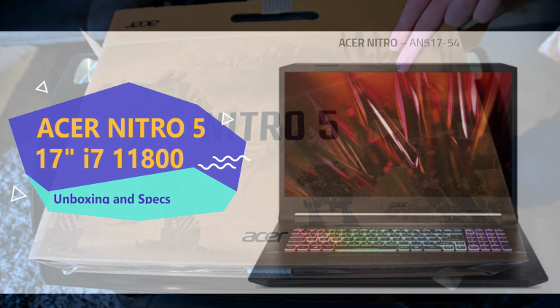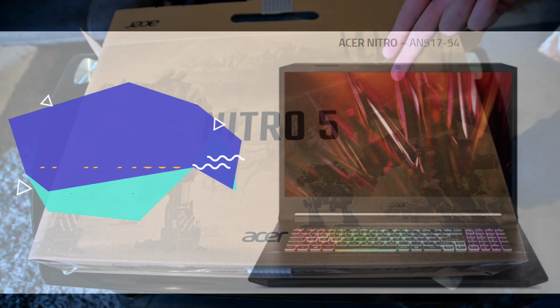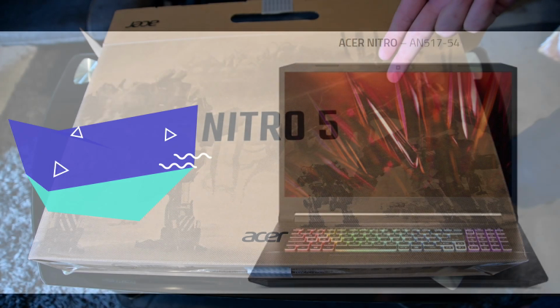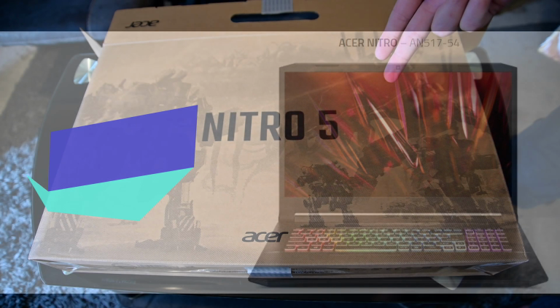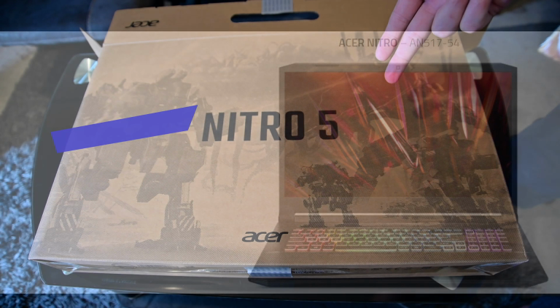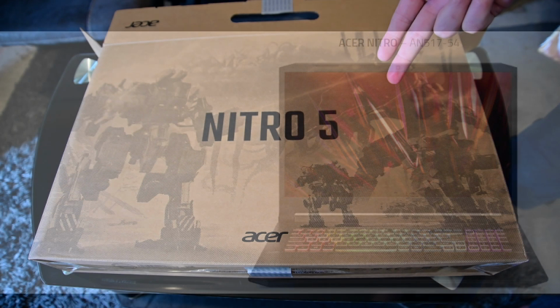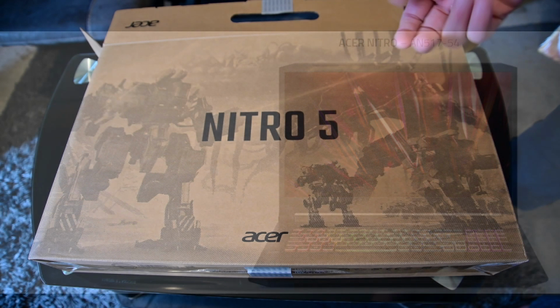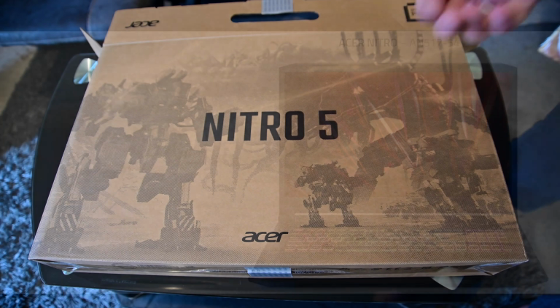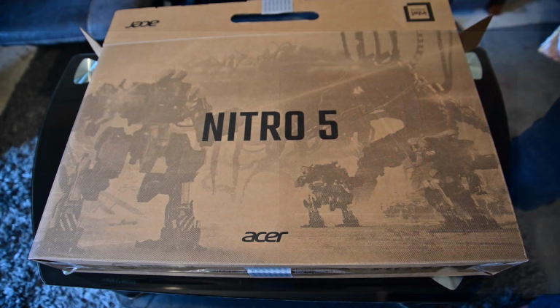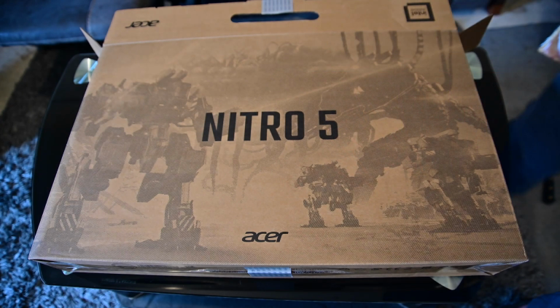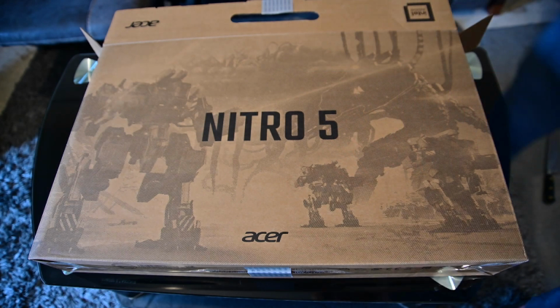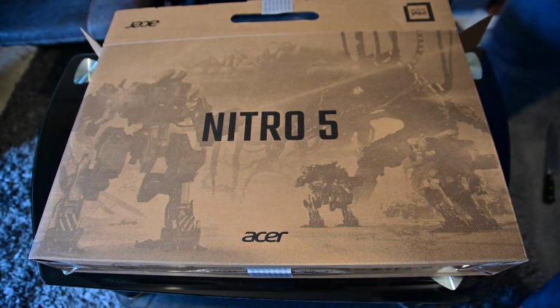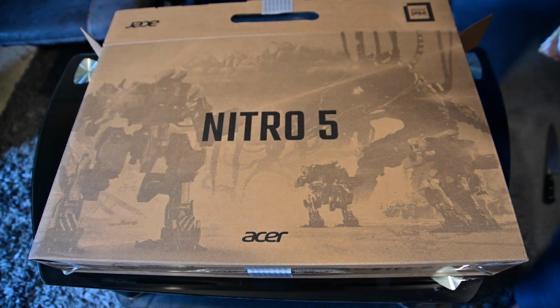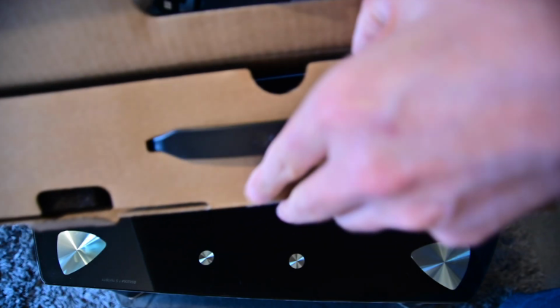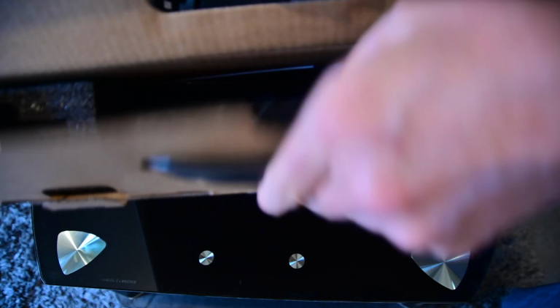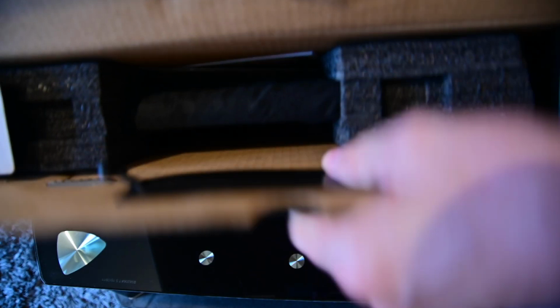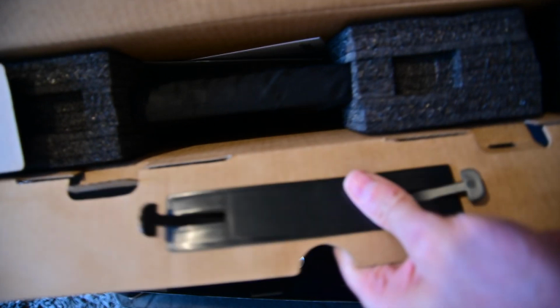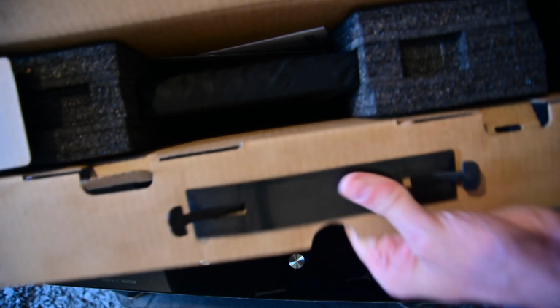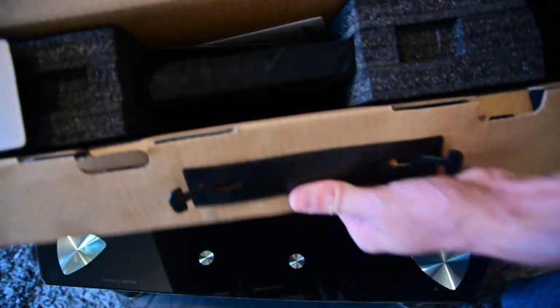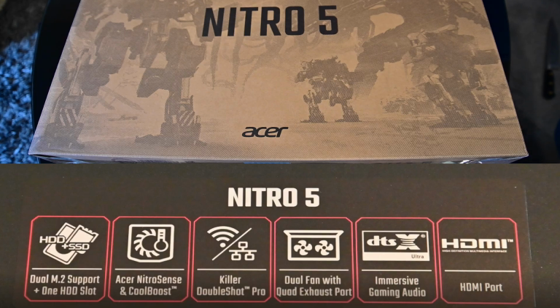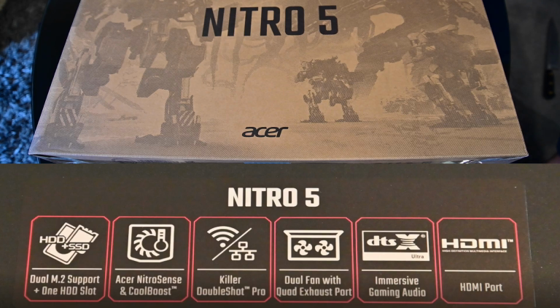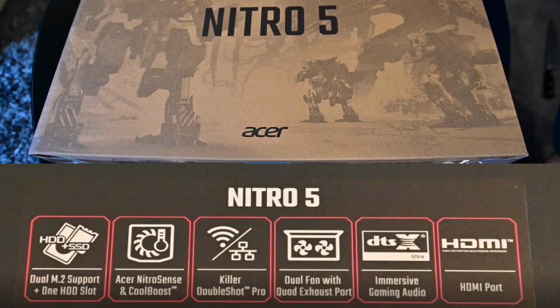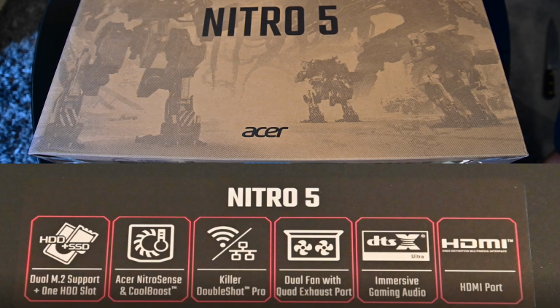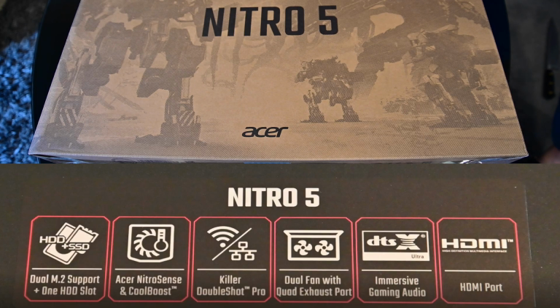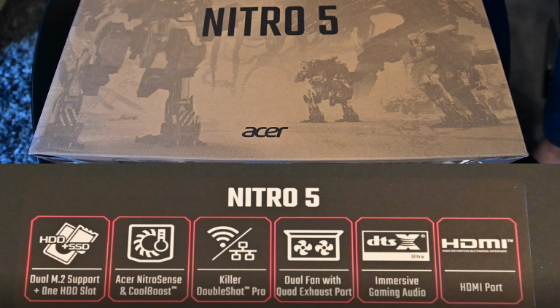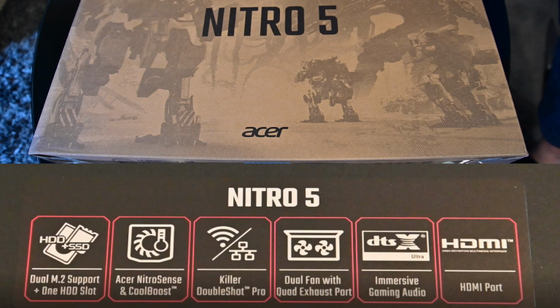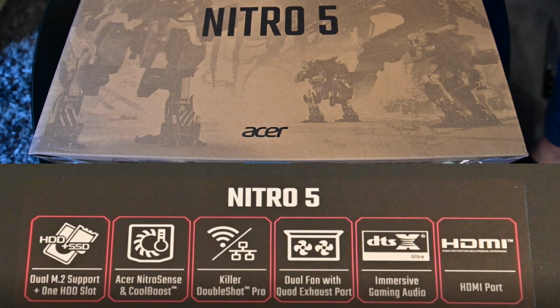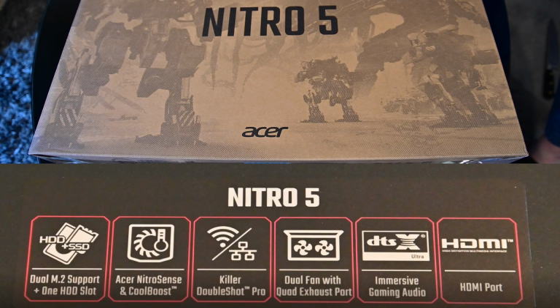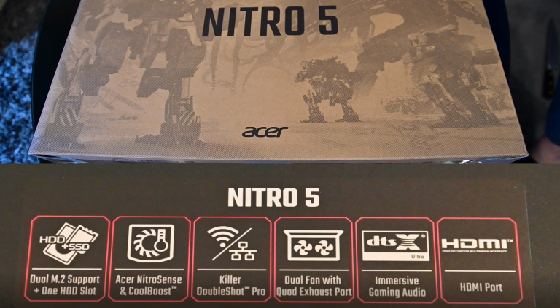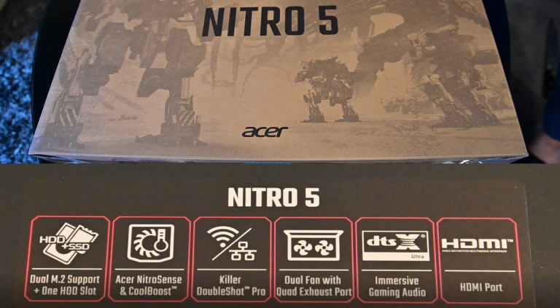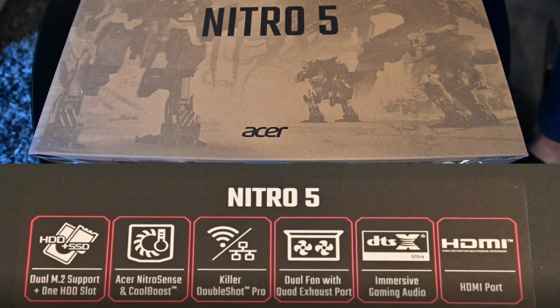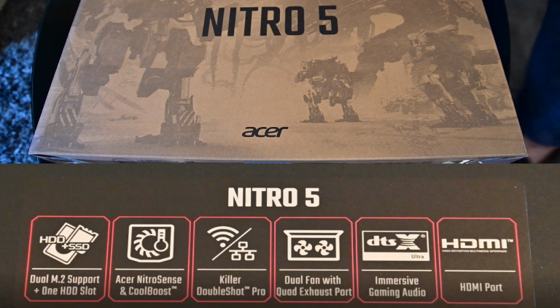Welcome to another unboxing. This is the Acer Nitro 5 and we're going to unbox it.